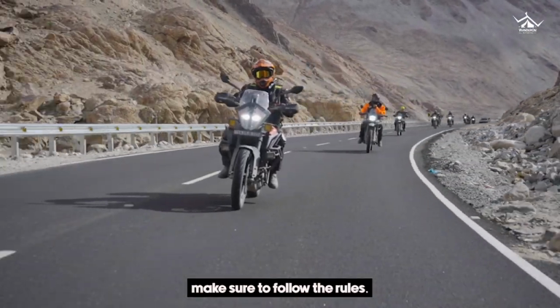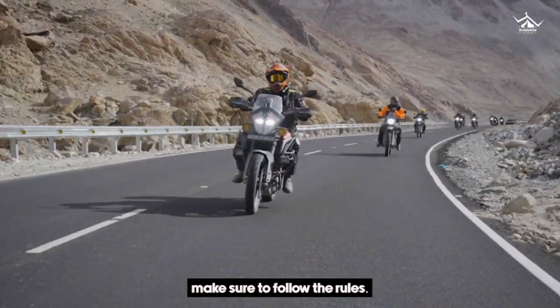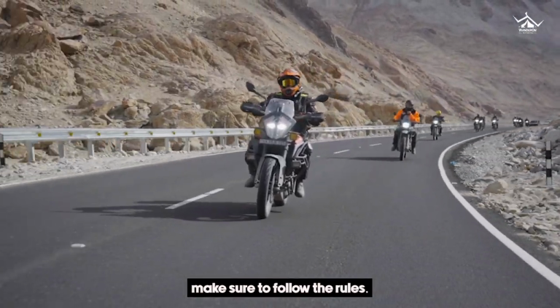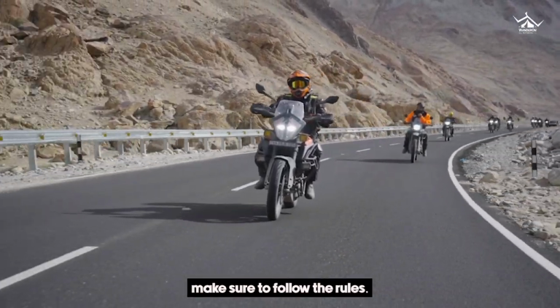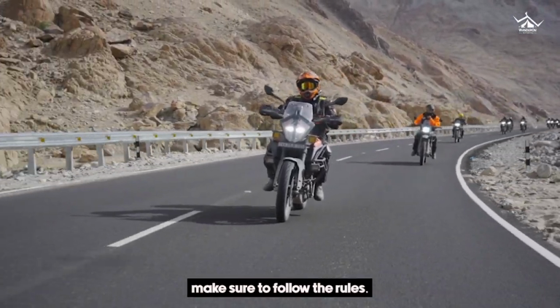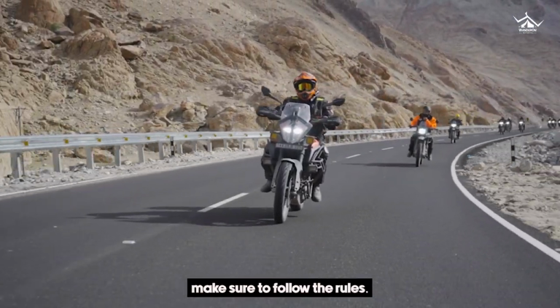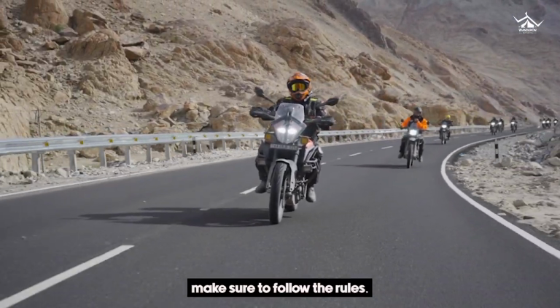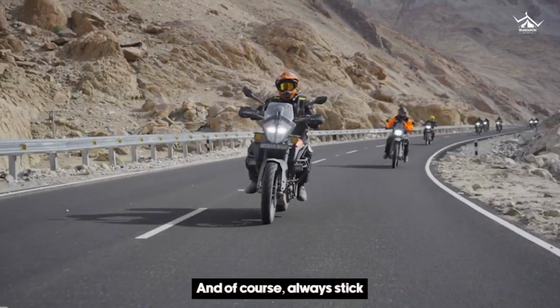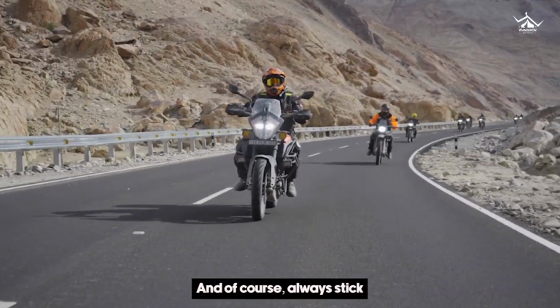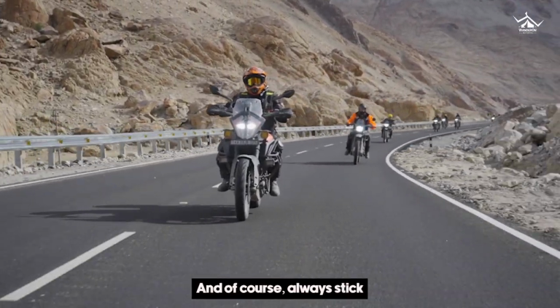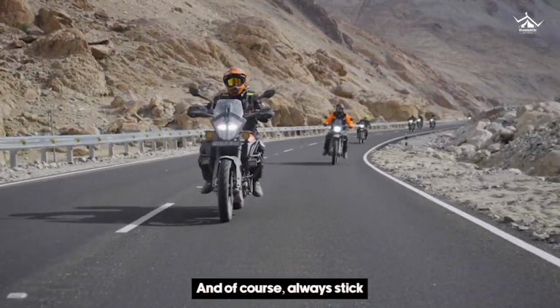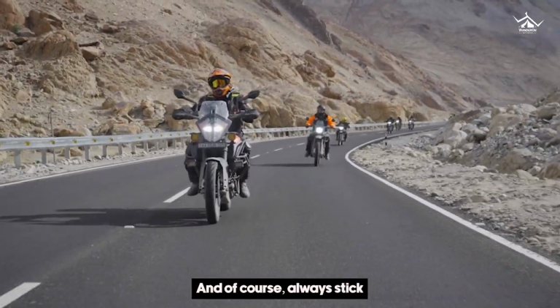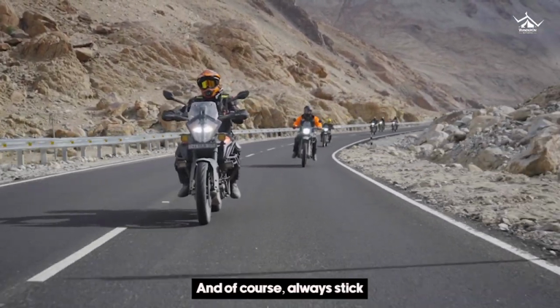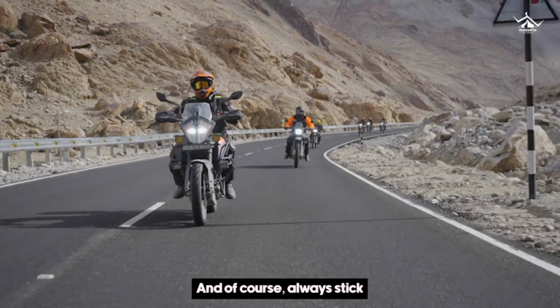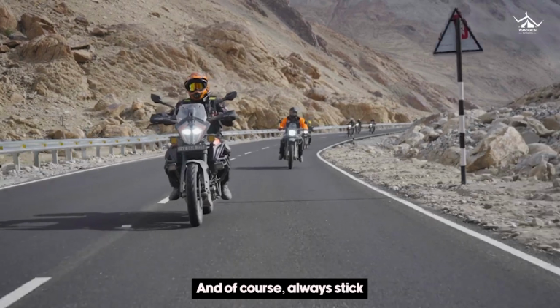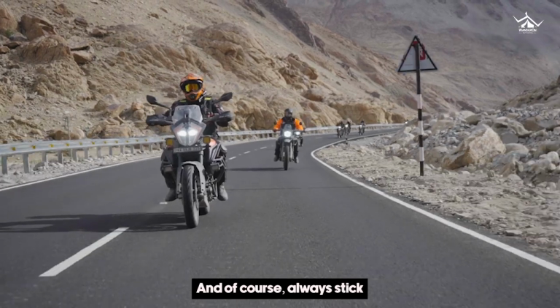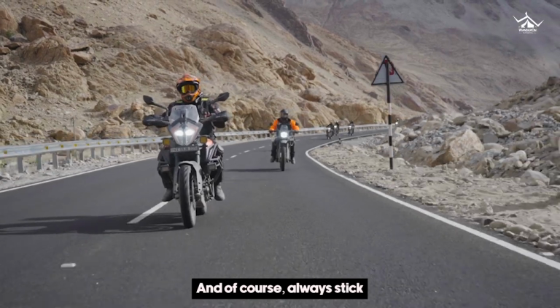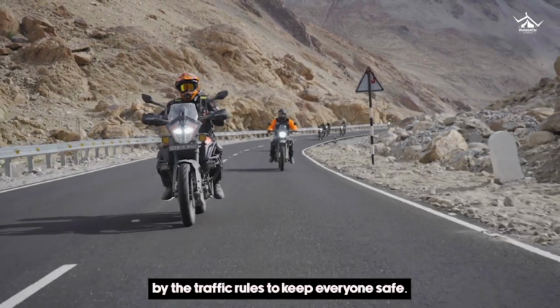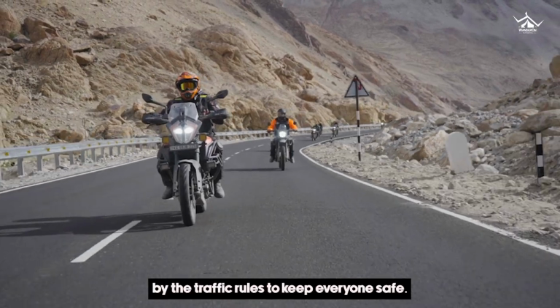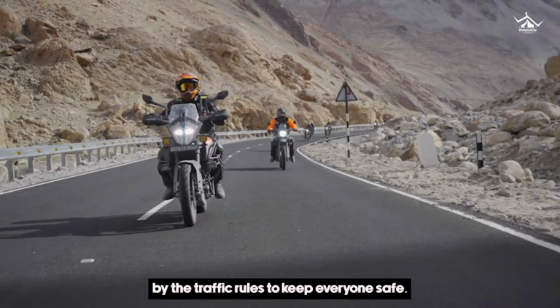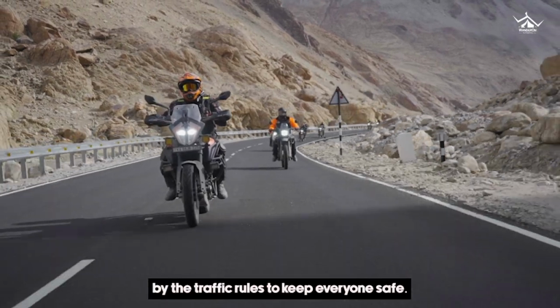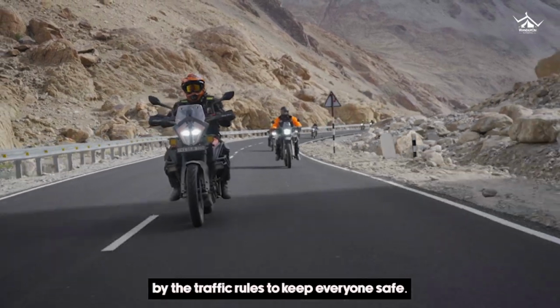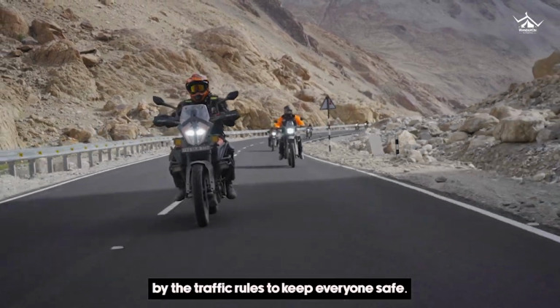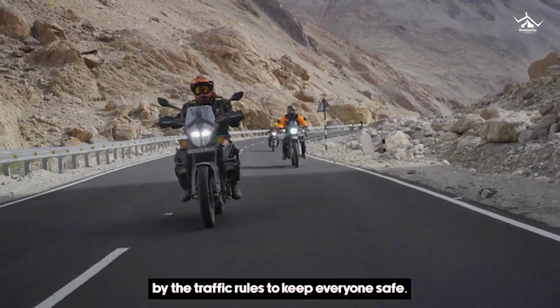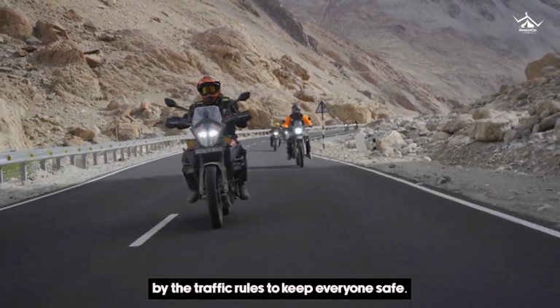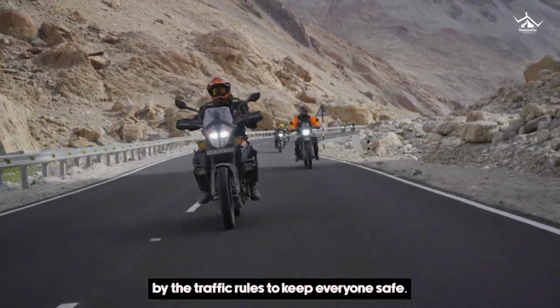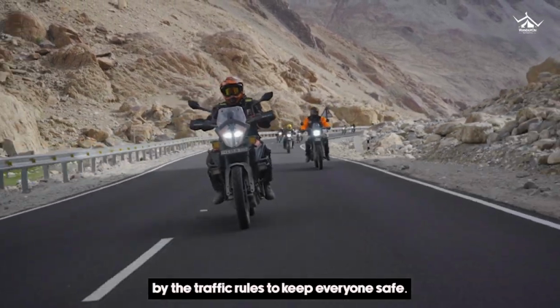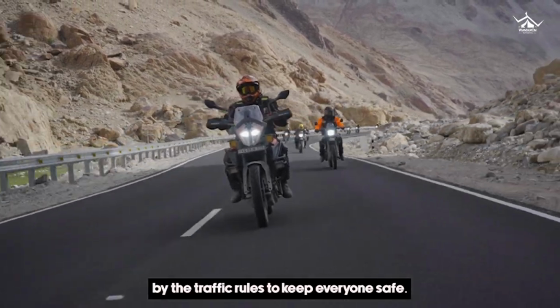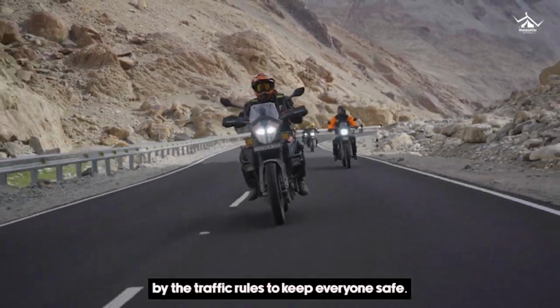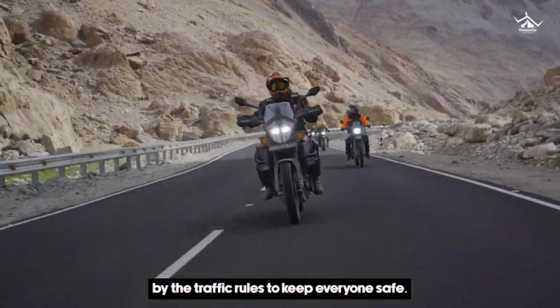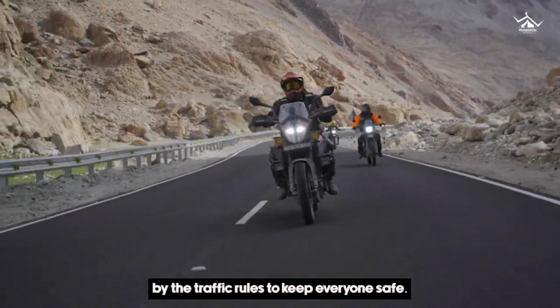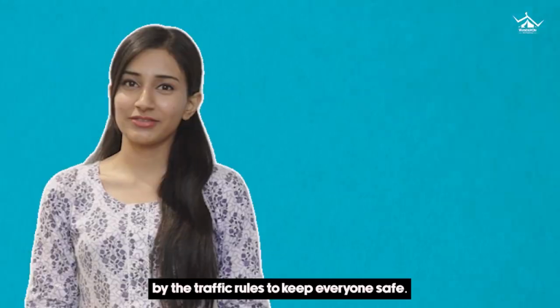If you're using a local vehicle, make sure to follow the rules. And of course, always stick by the traffic rules to keep everyone safe.